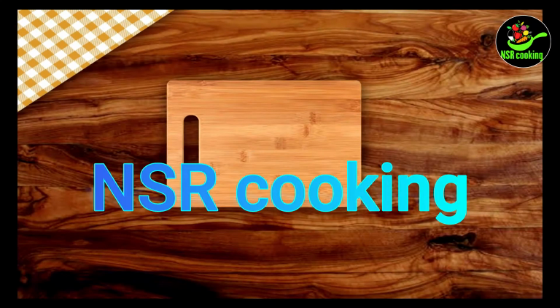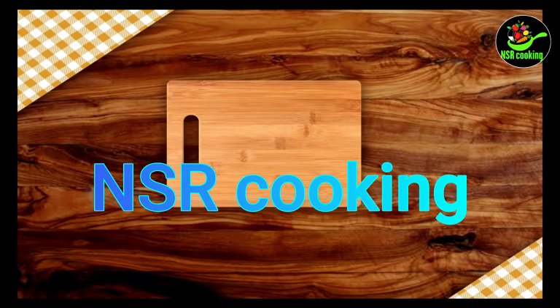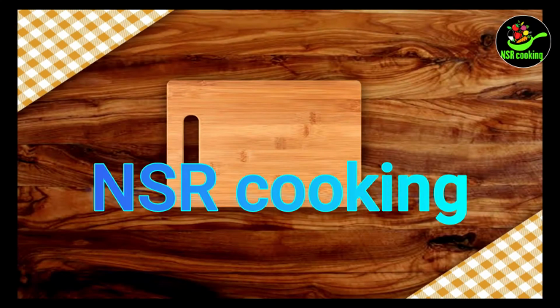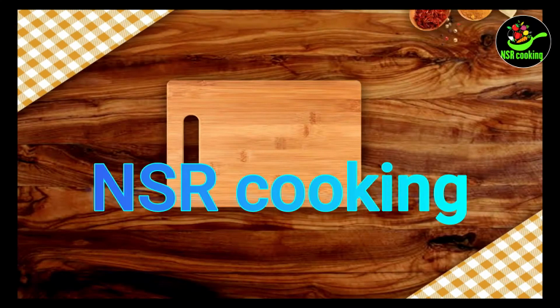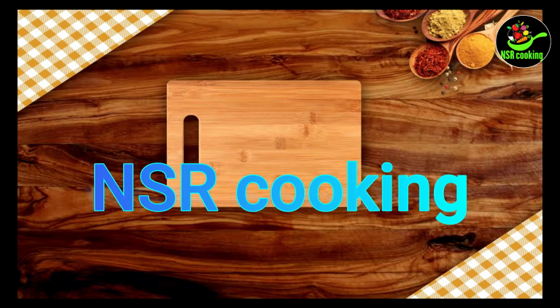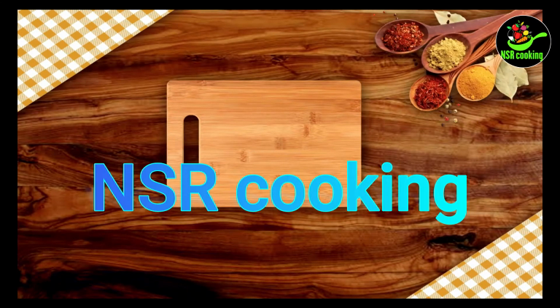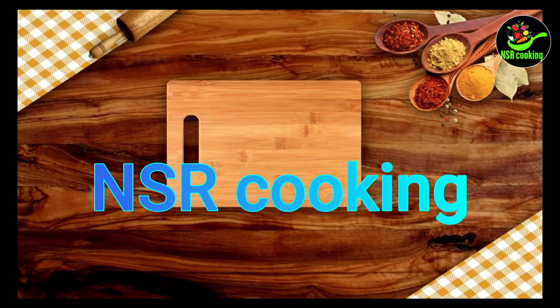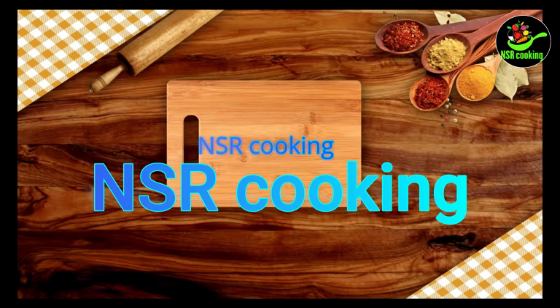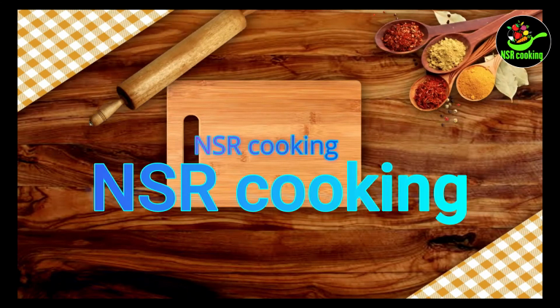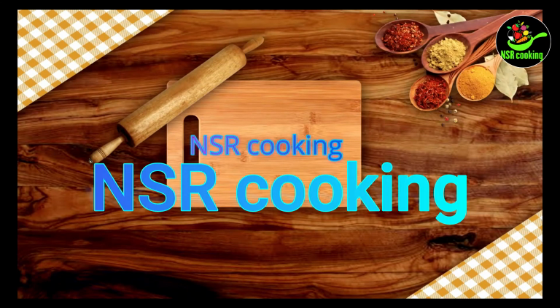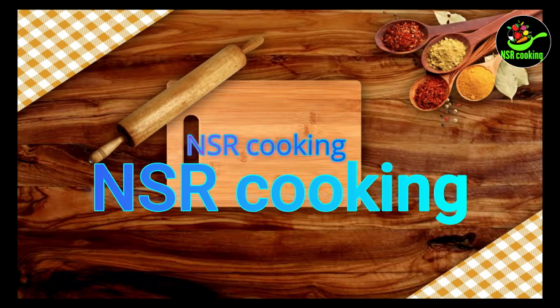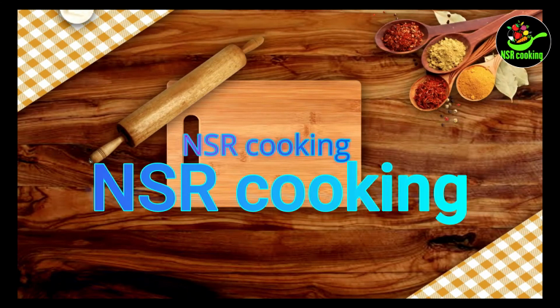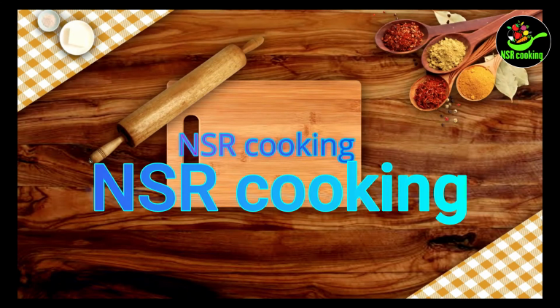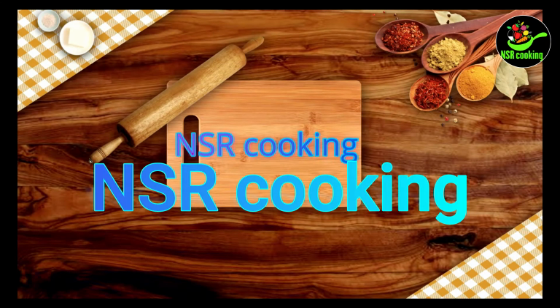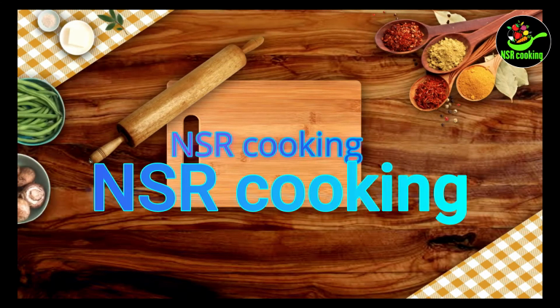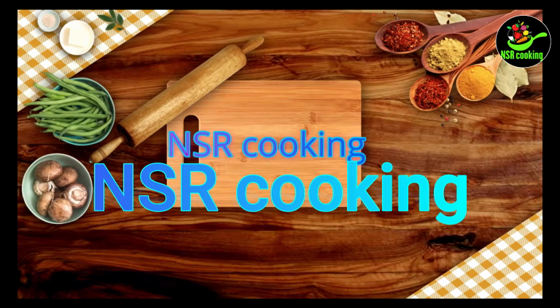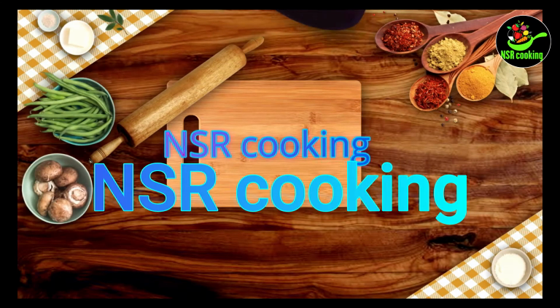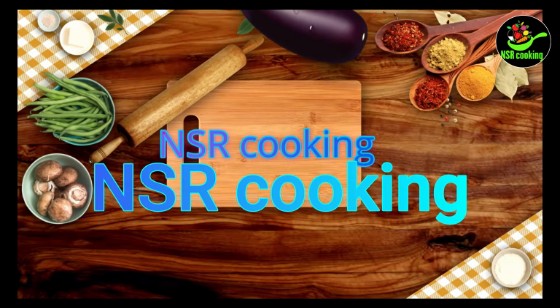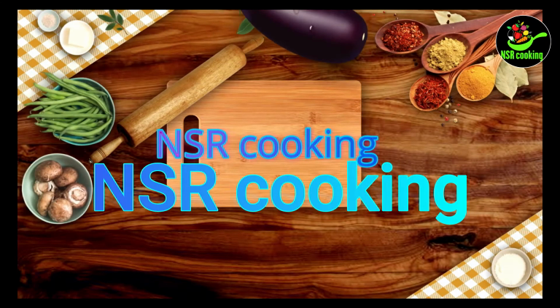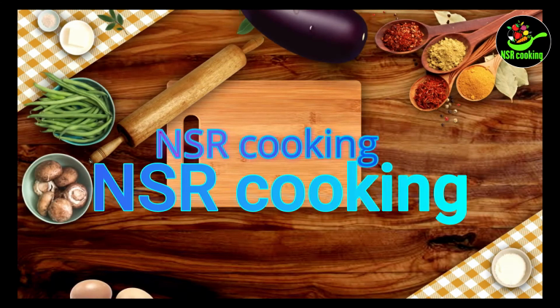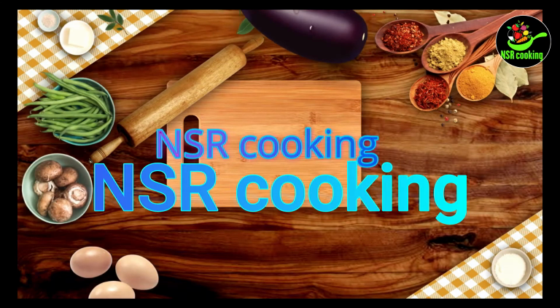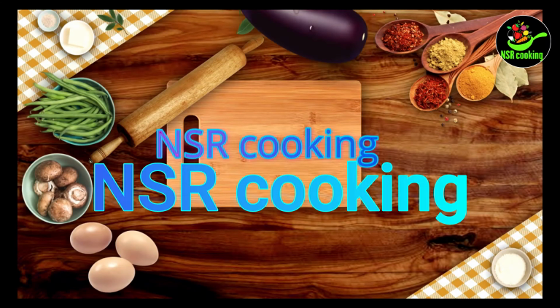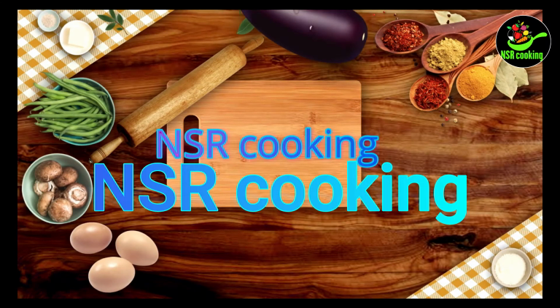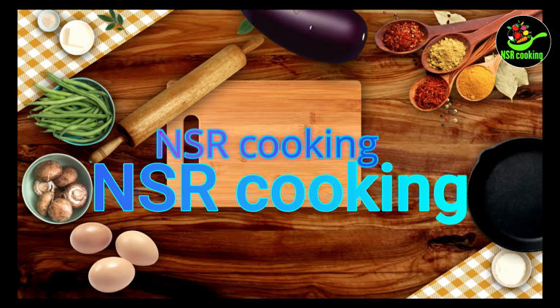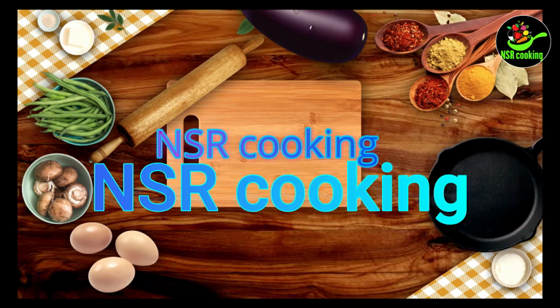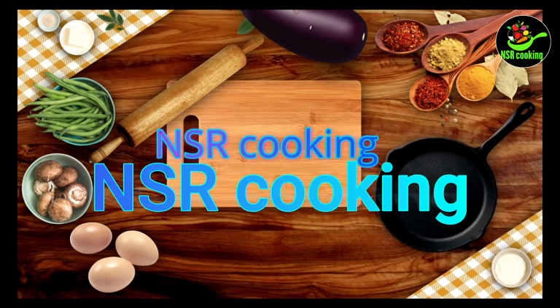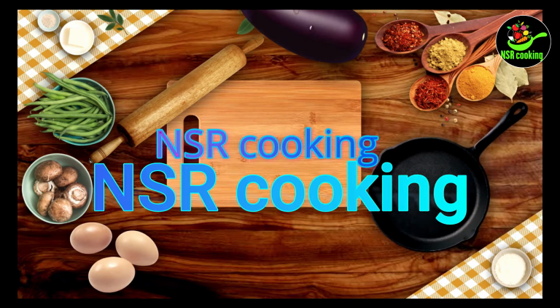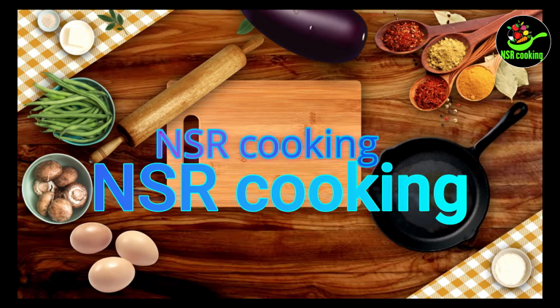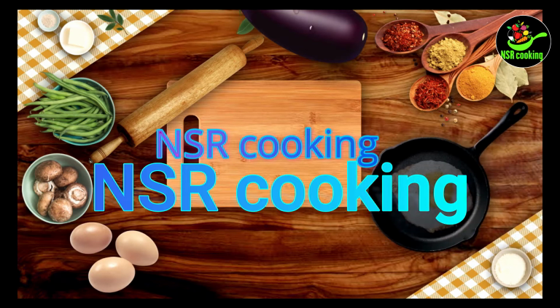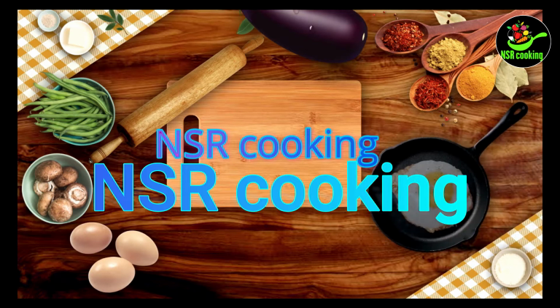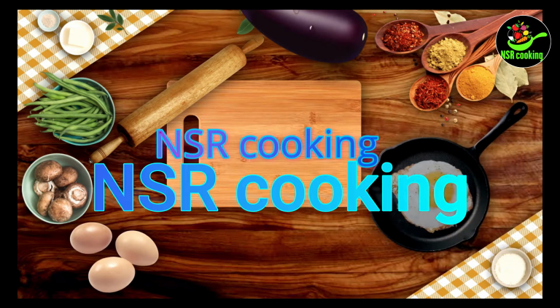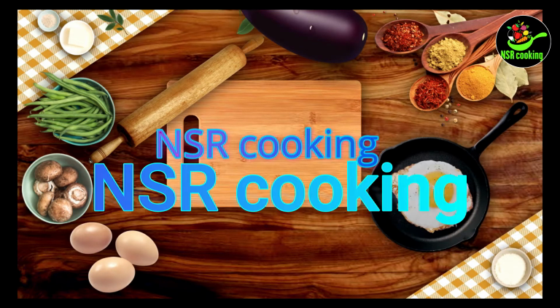Hello Friends! Welcome to NSR Cooking! In this video, we will show you a side dish recipe.